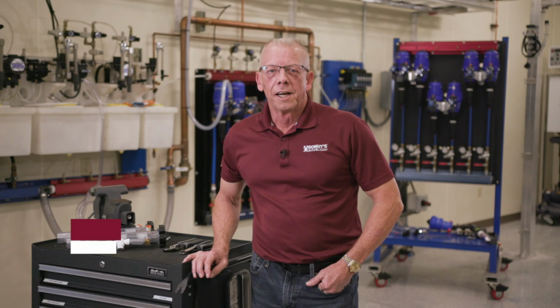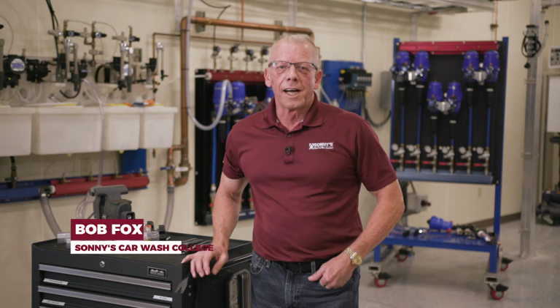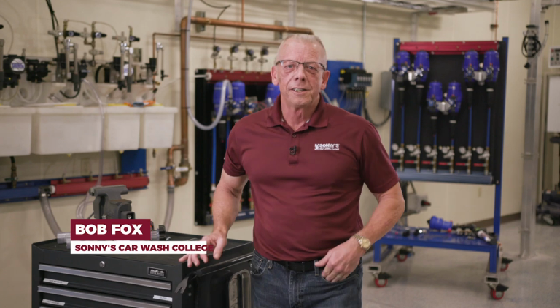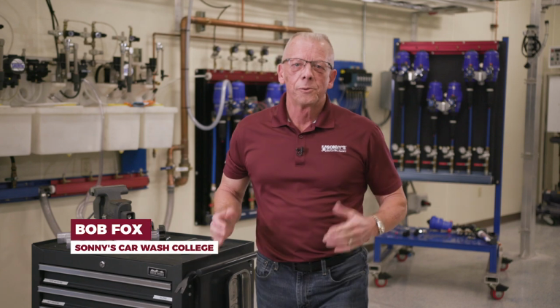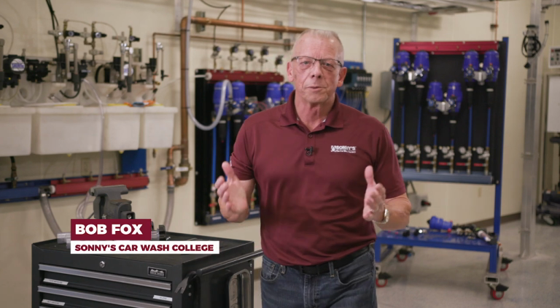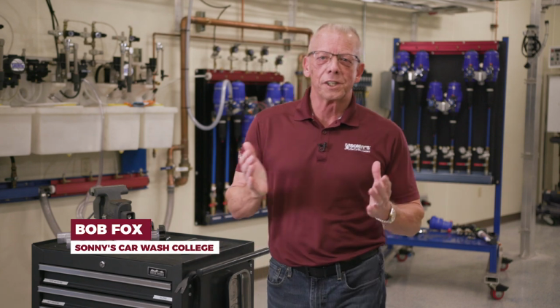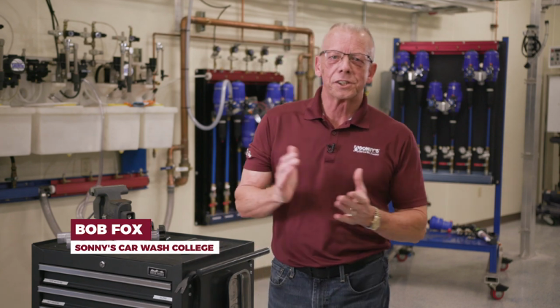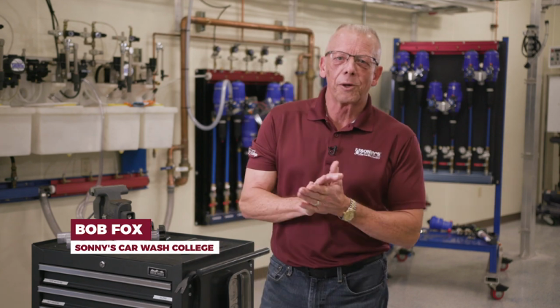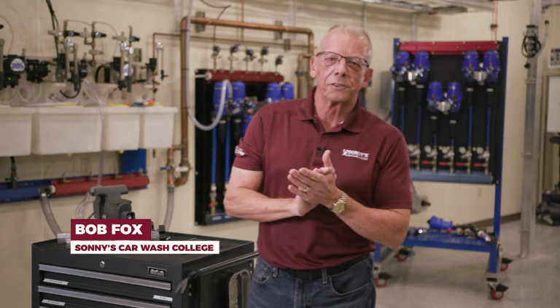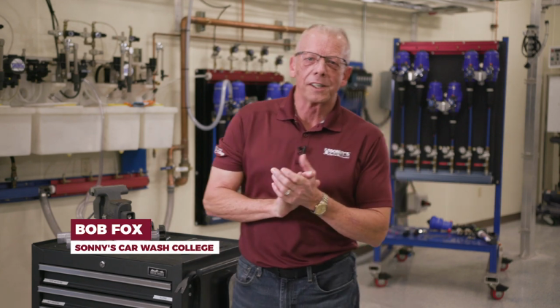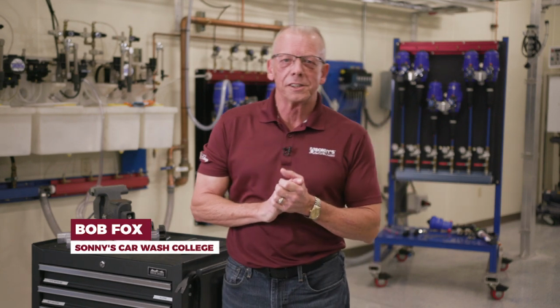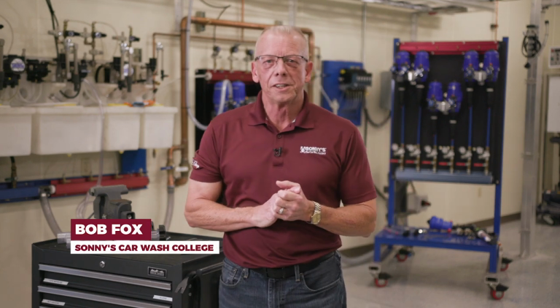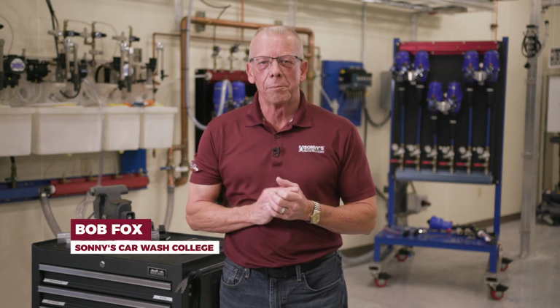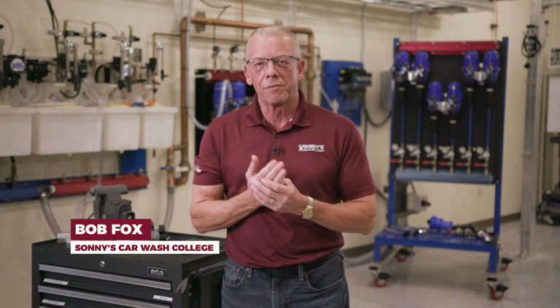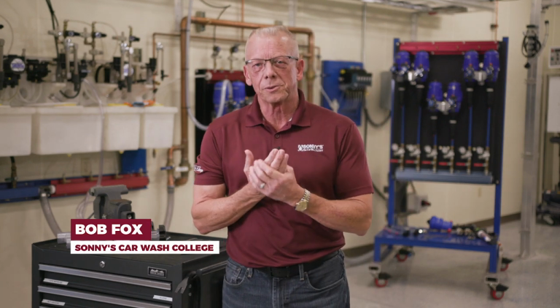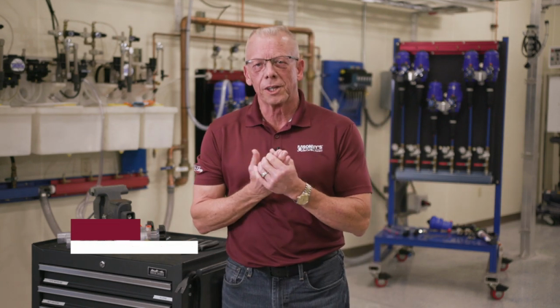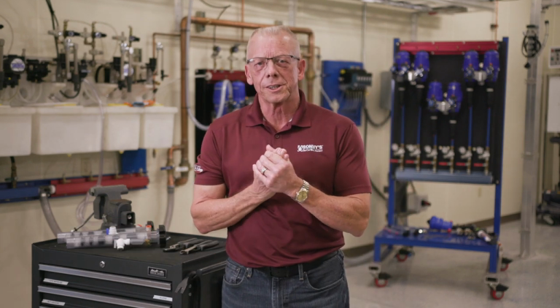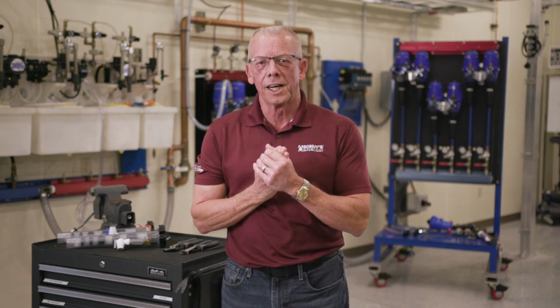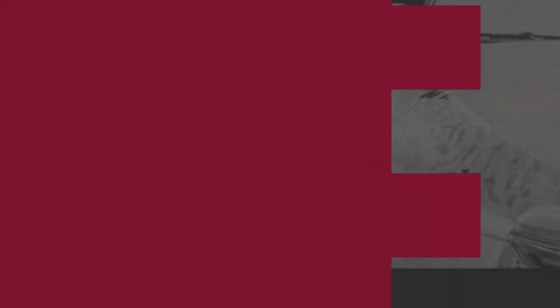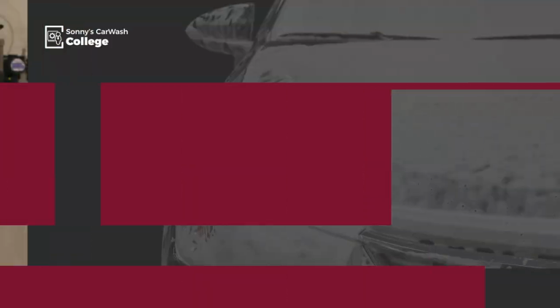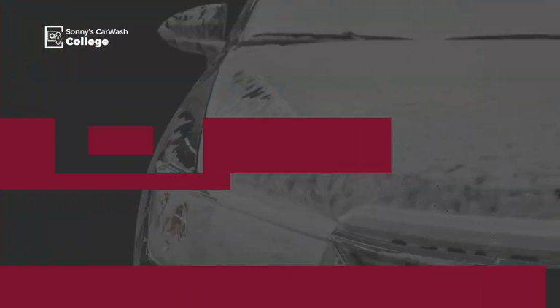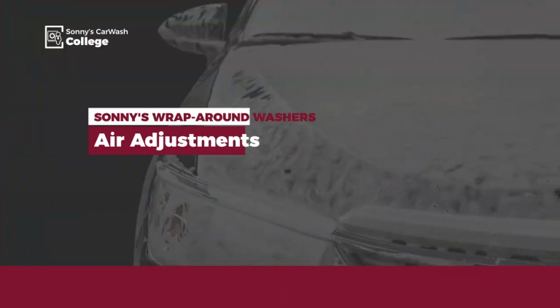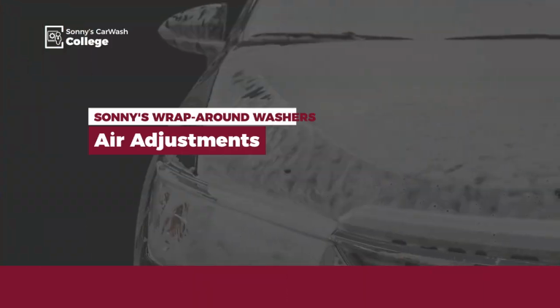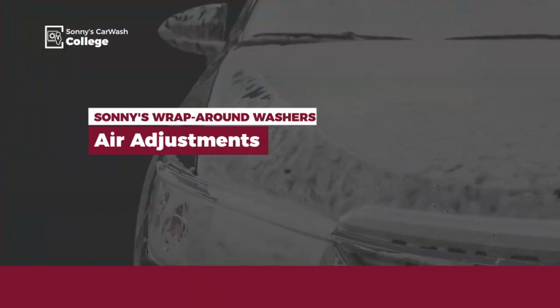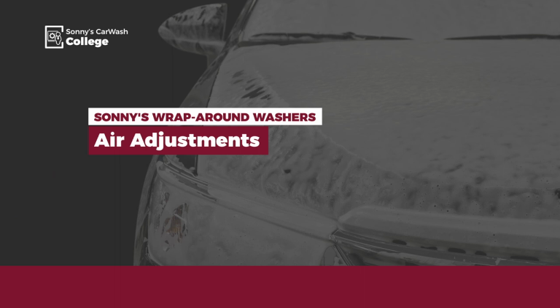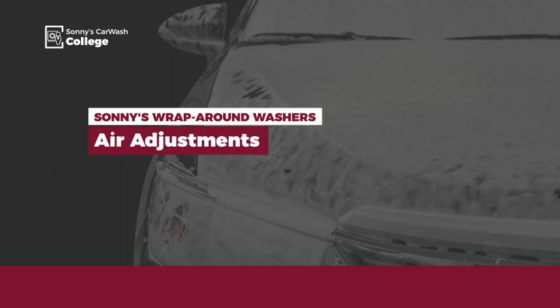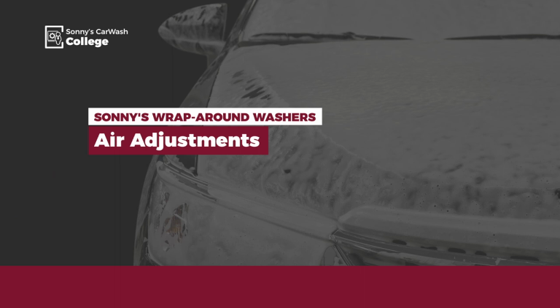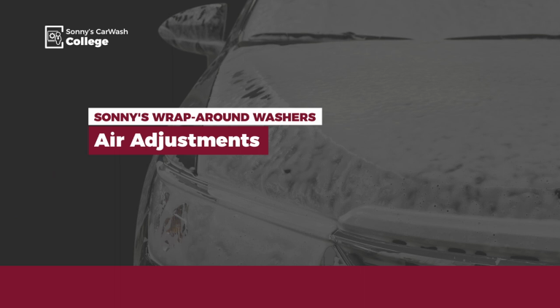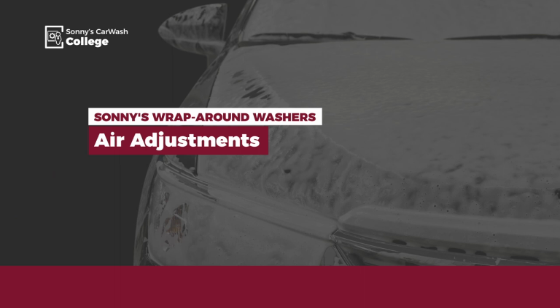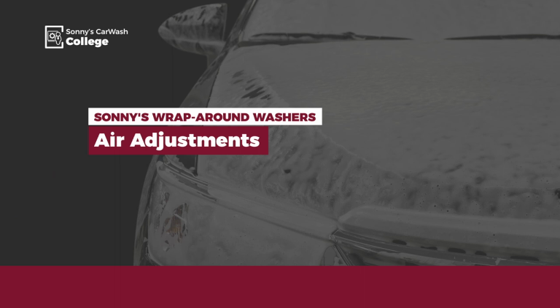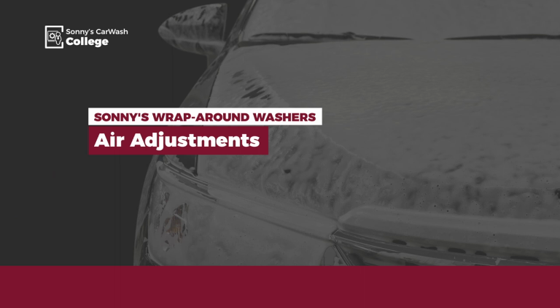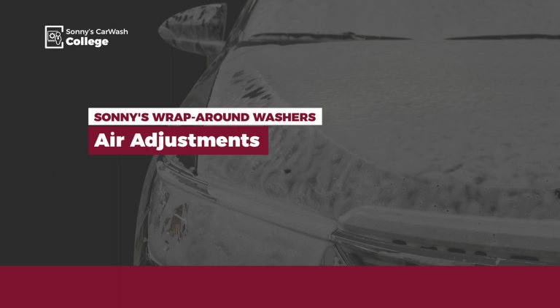Hi, welcome to Sunday's Car Wash Factory. I'm Bob Fox with Car Wash College. Let's talk about air pressure and how it relates to our wraparounds.